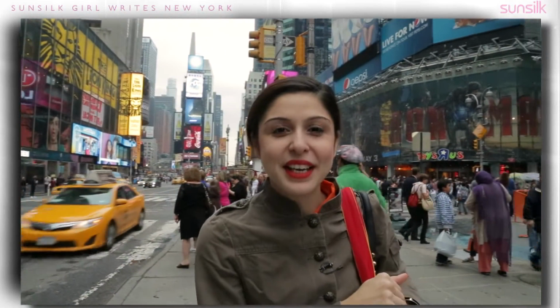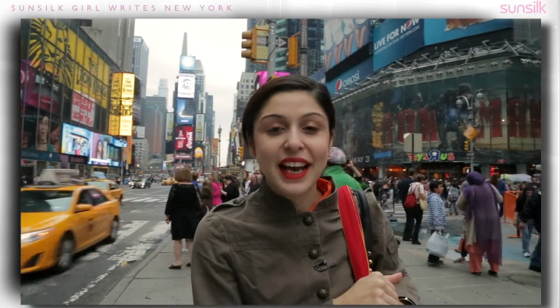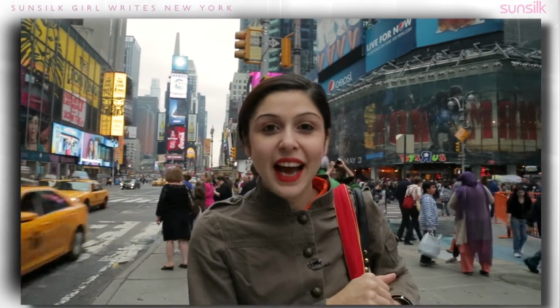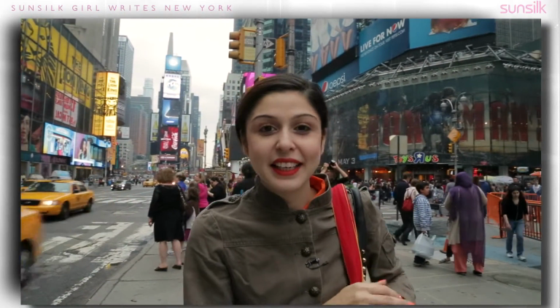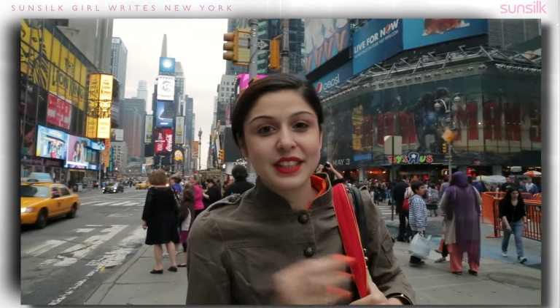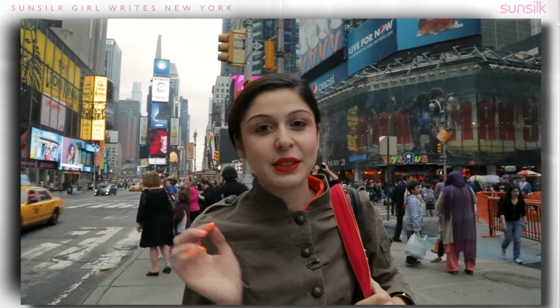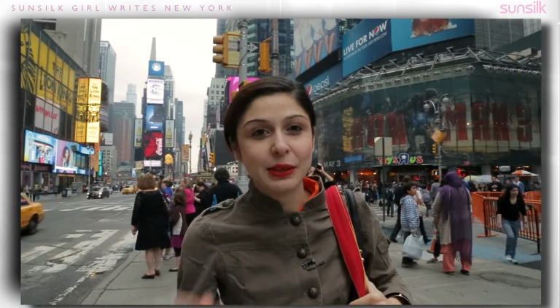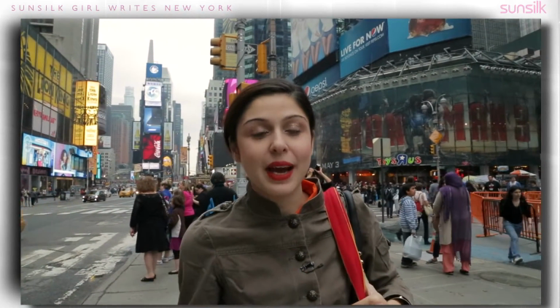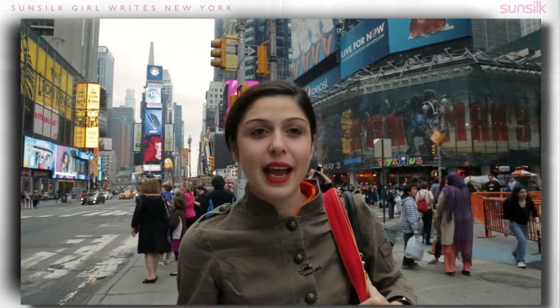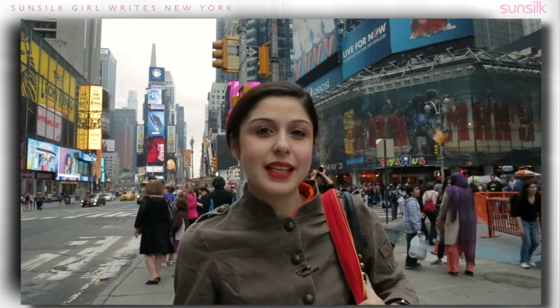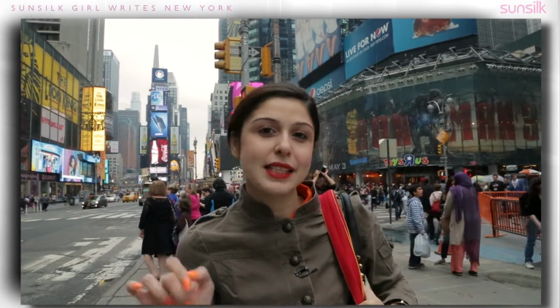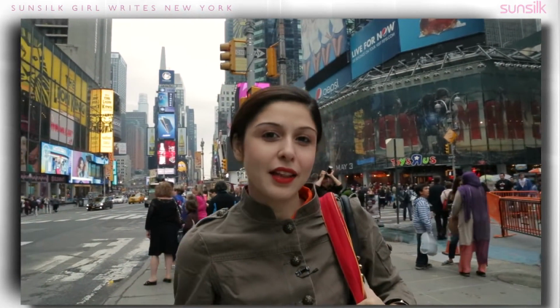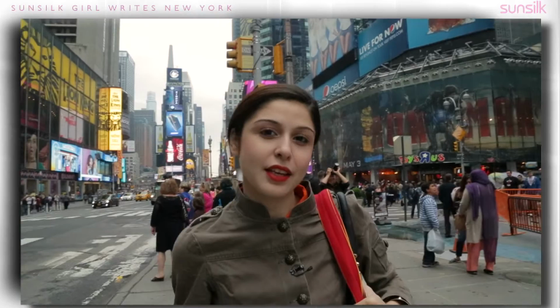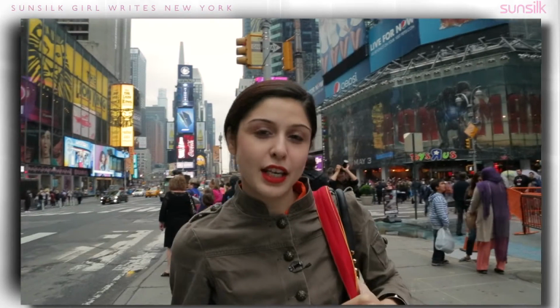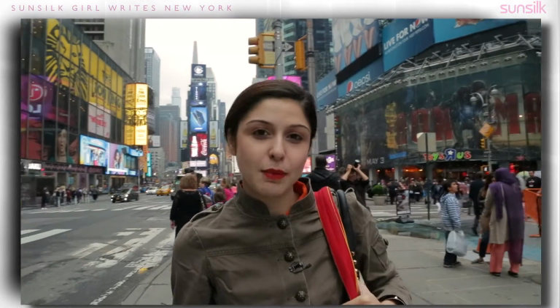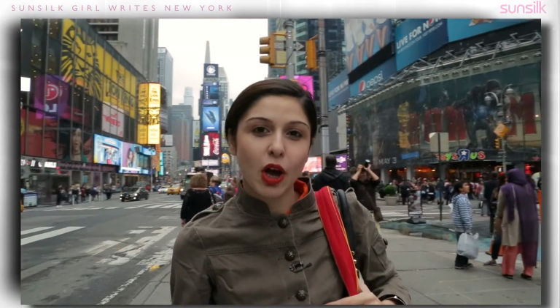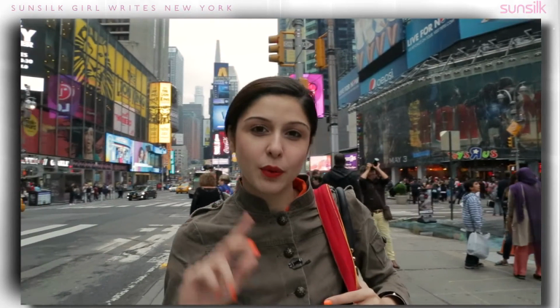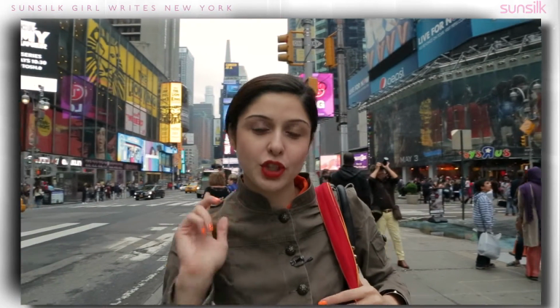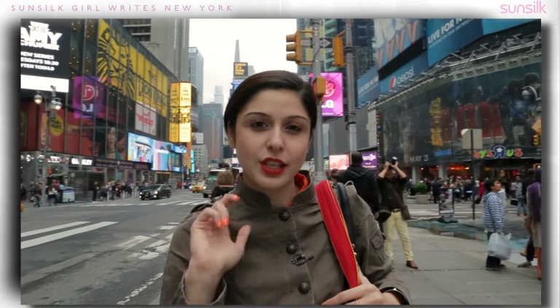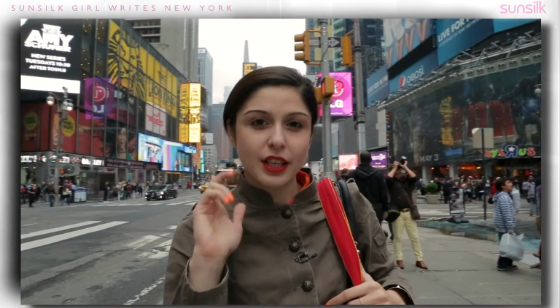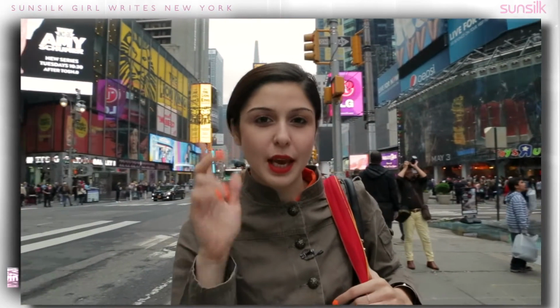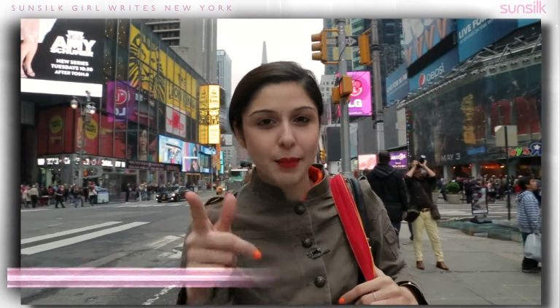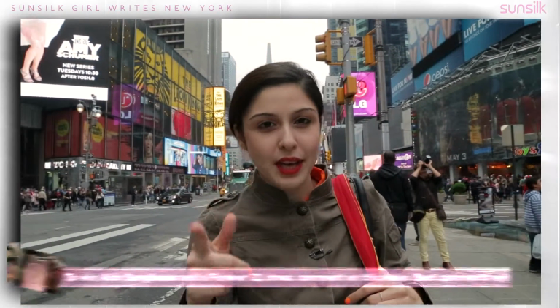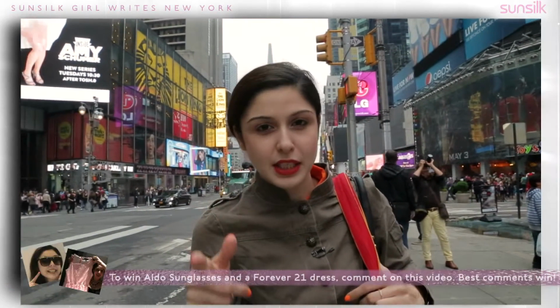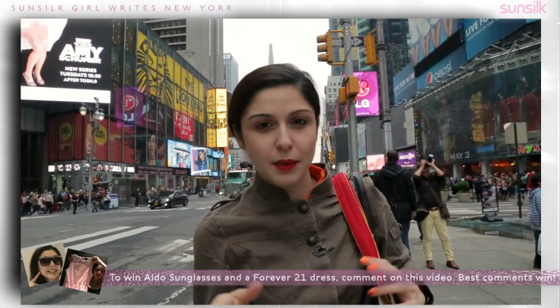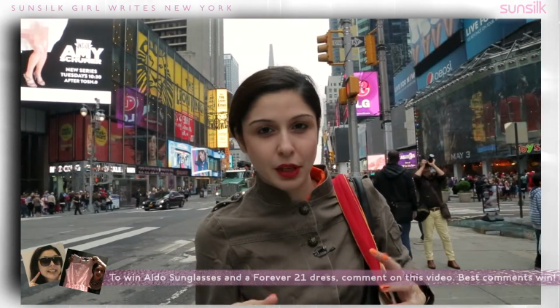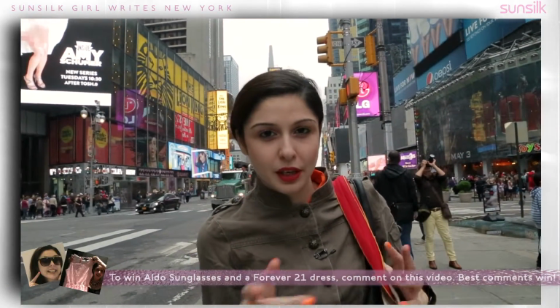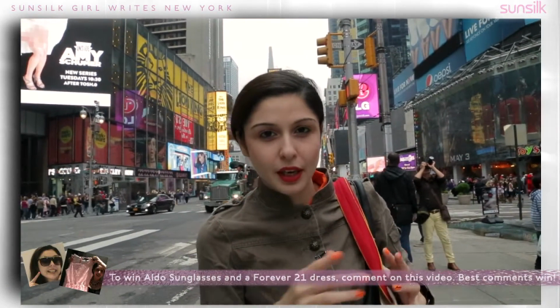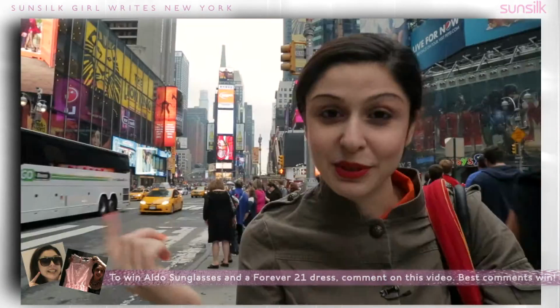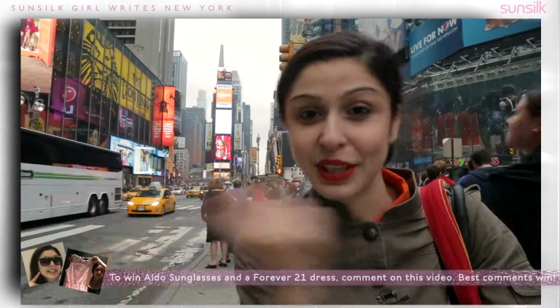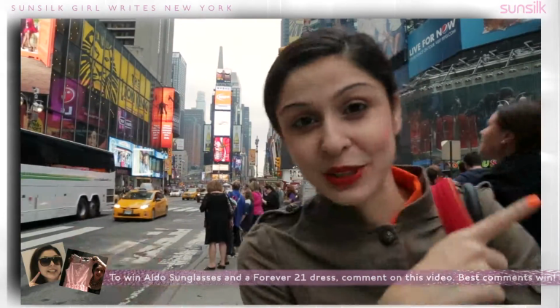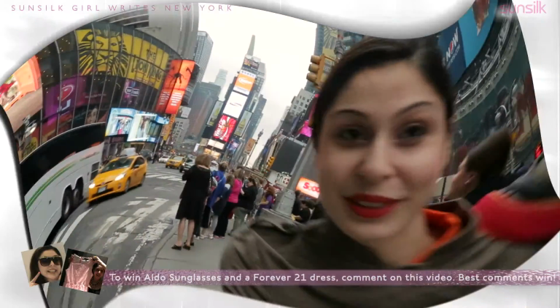But yeah, I need to go and start the next blog which is at the Empire State Building. So let's go.